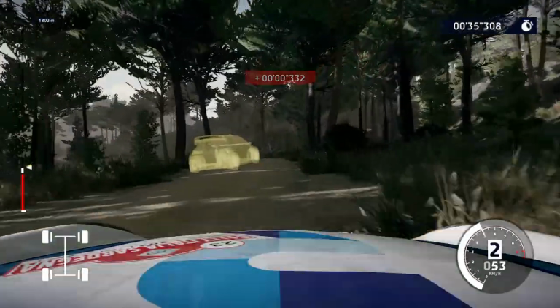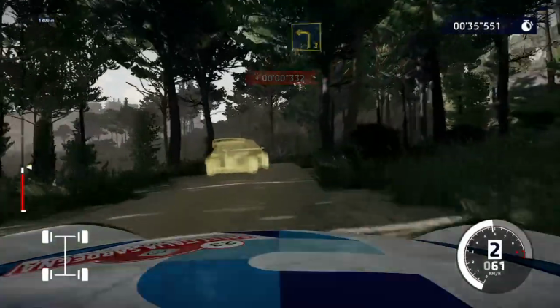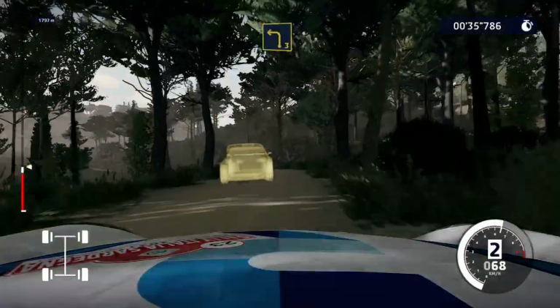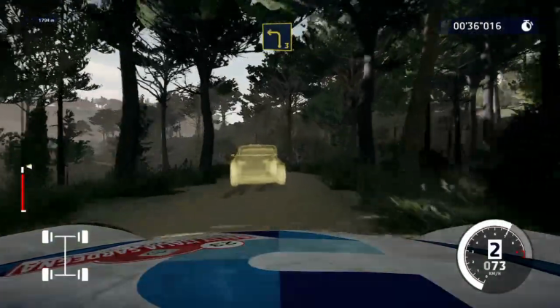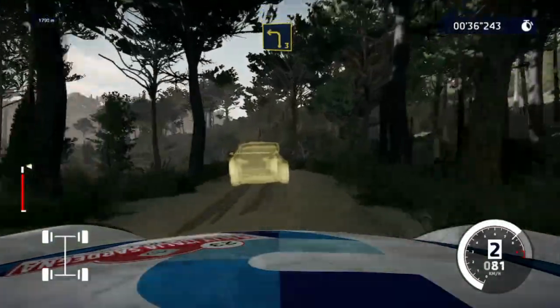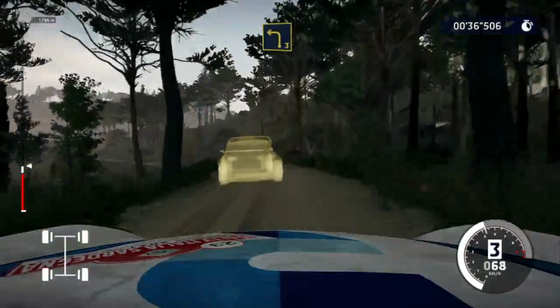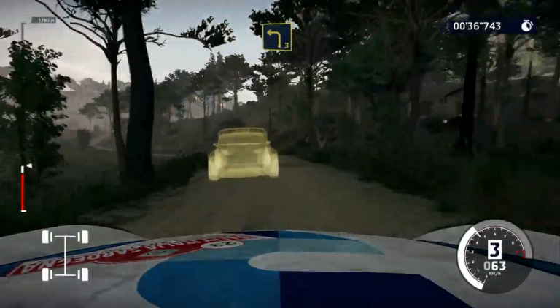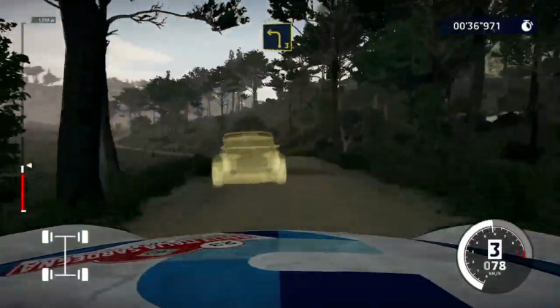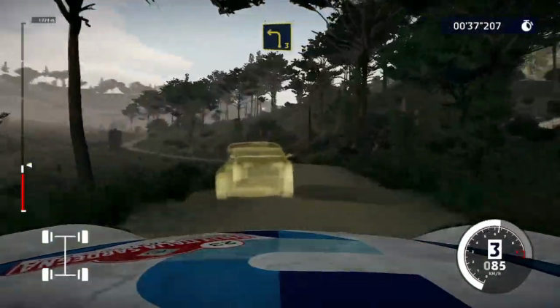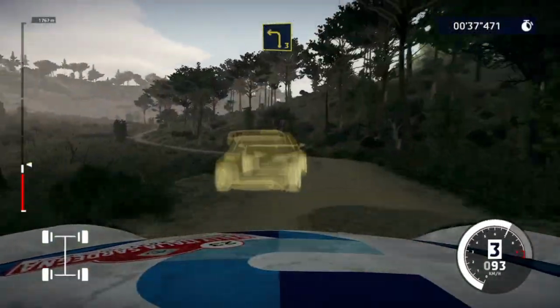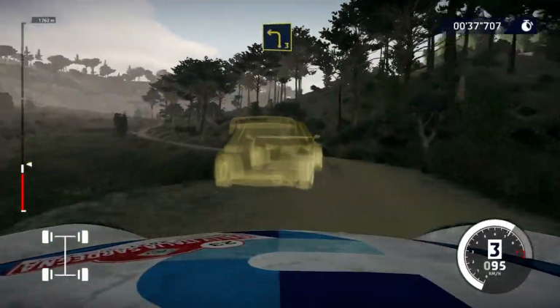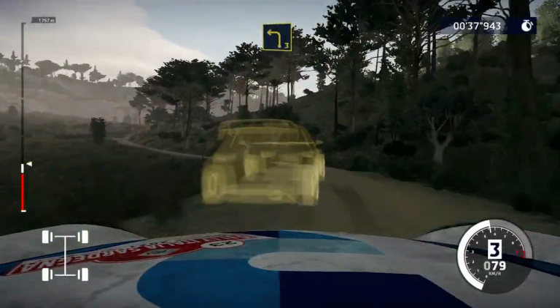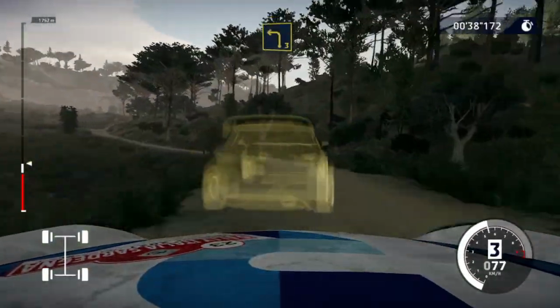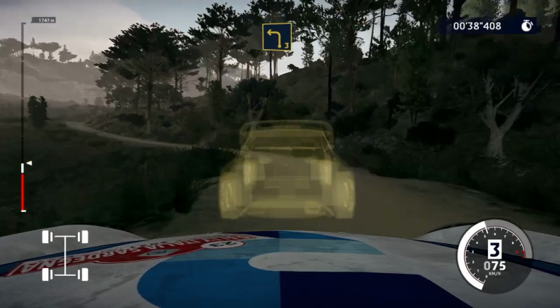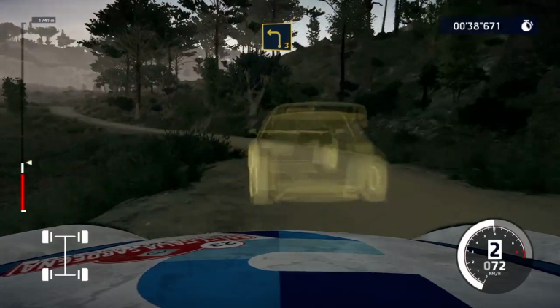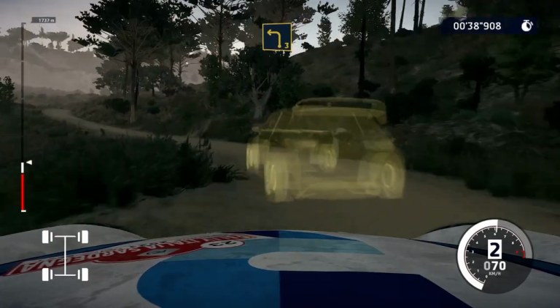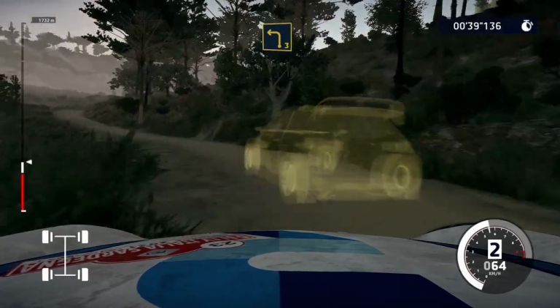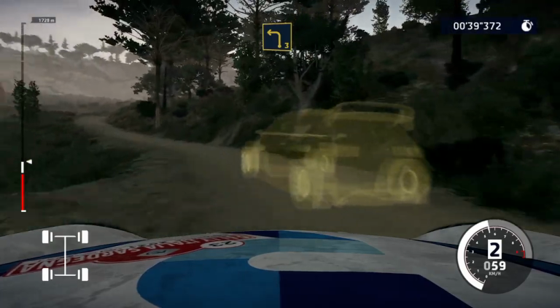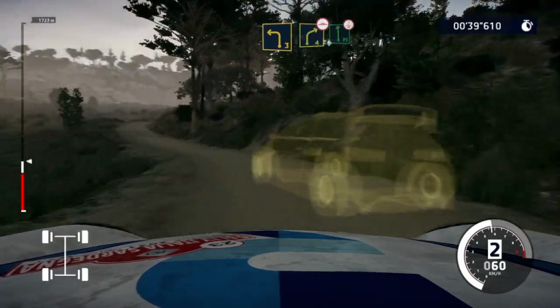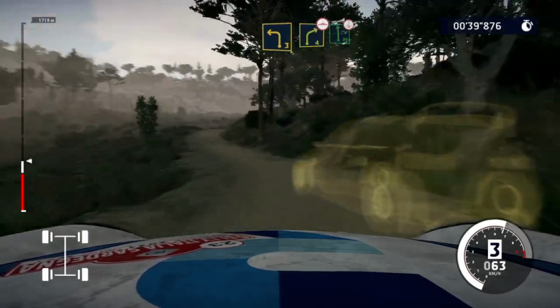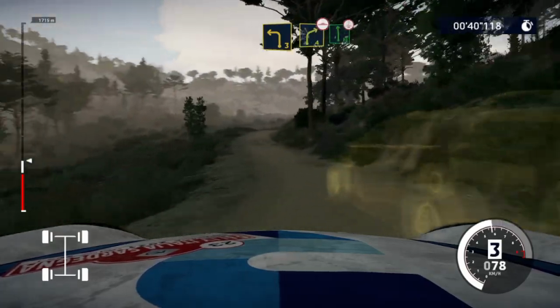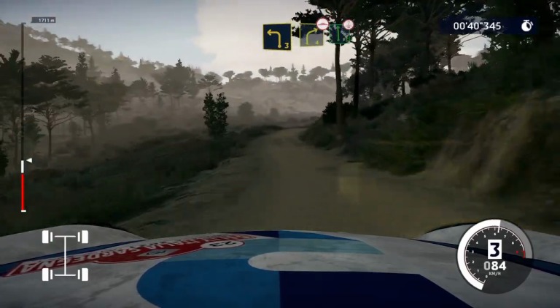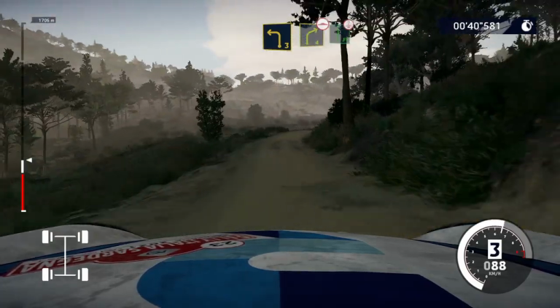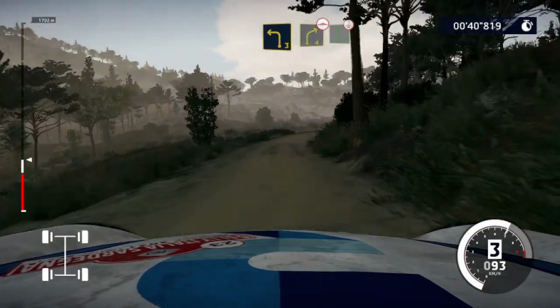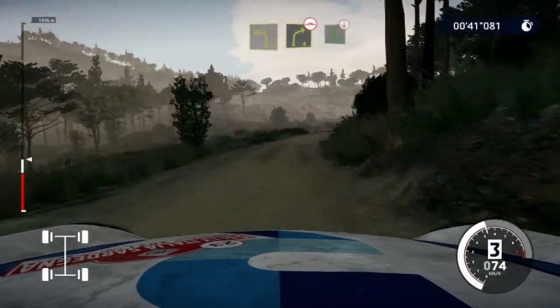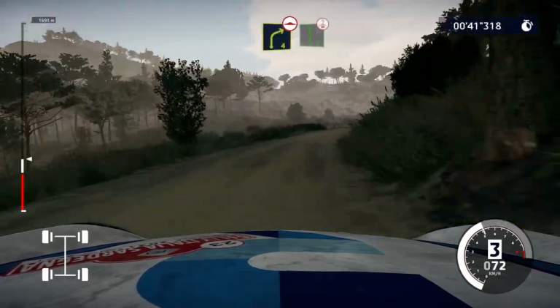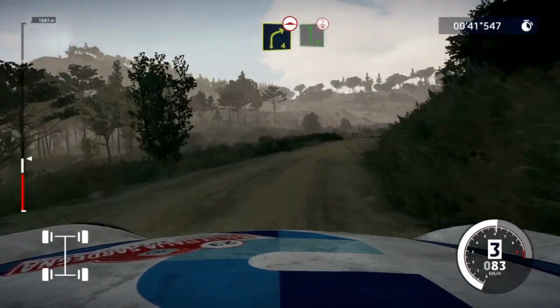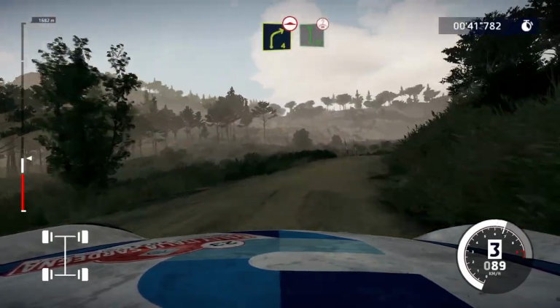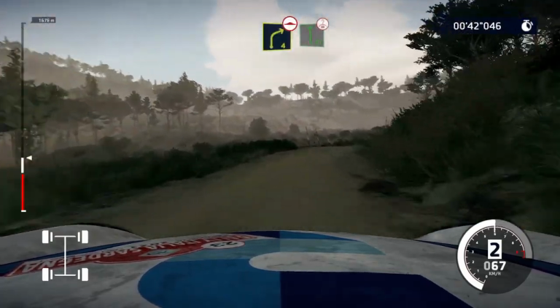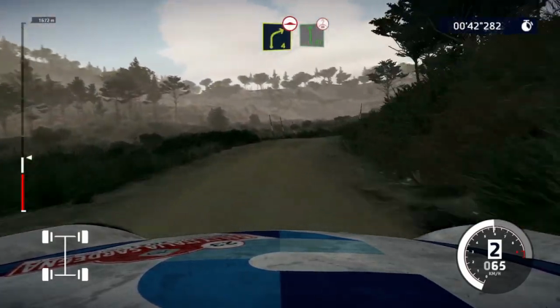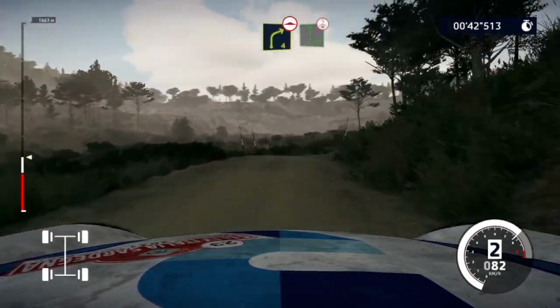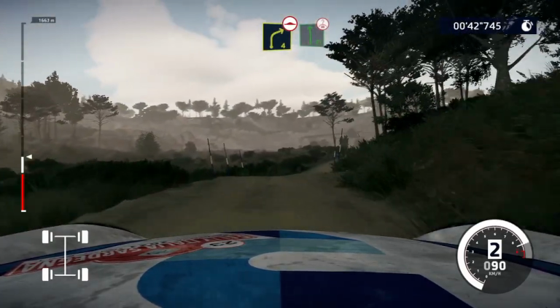Left three, short. Into right four, over bump, into flat left, short, over crest.